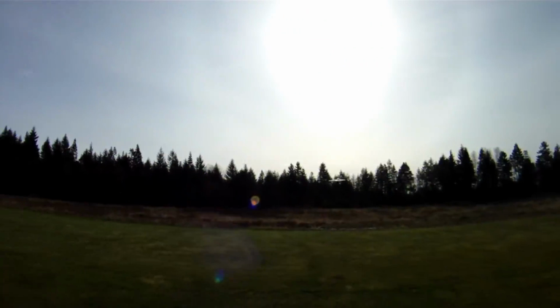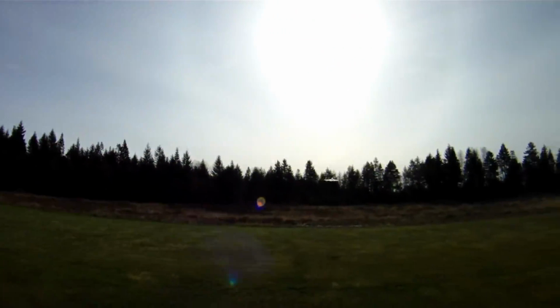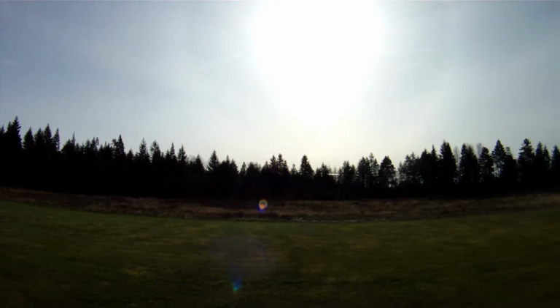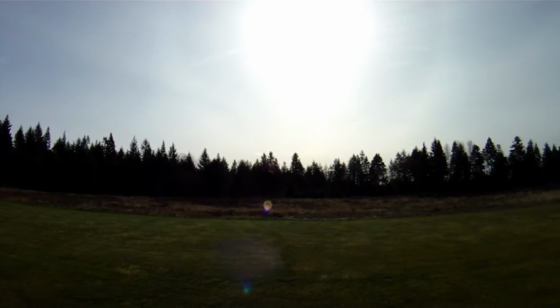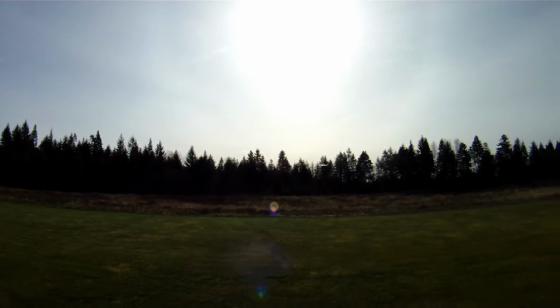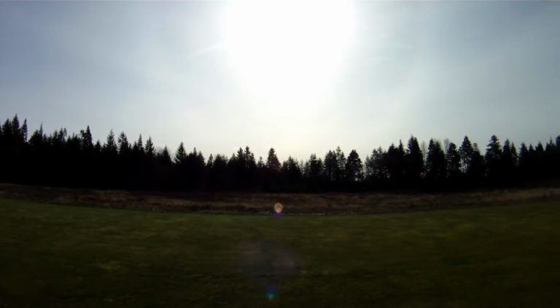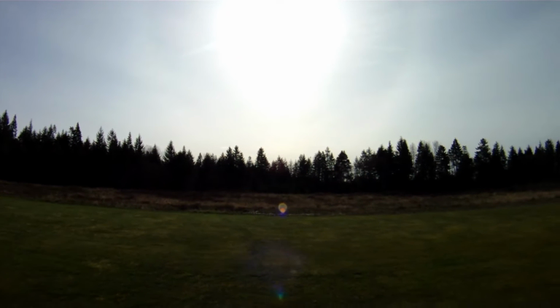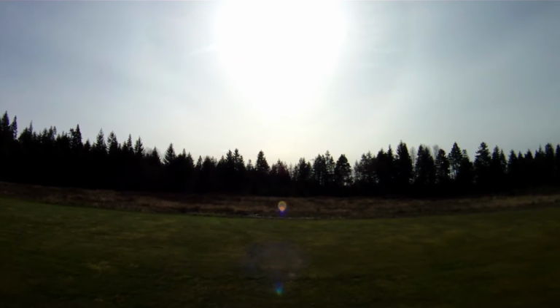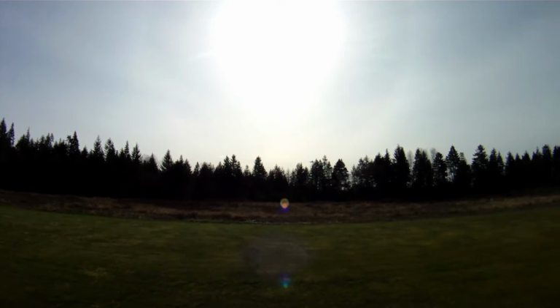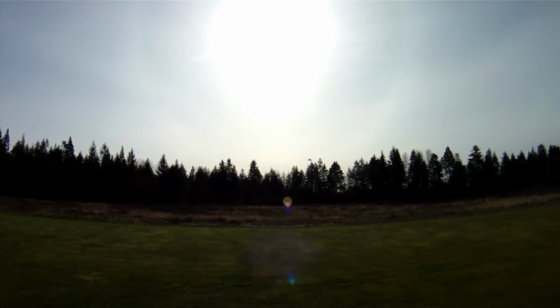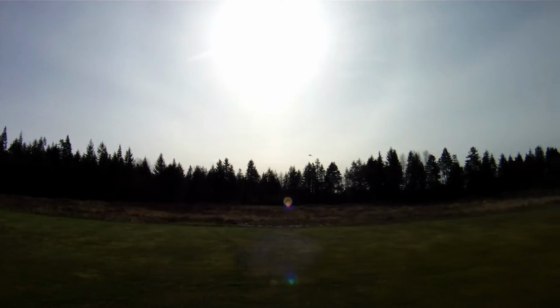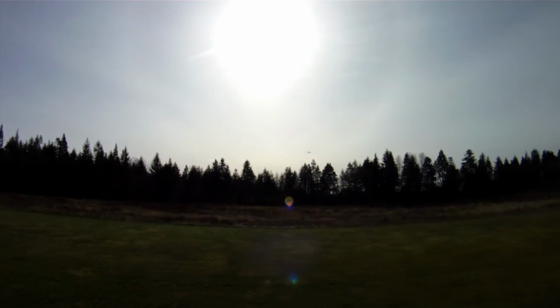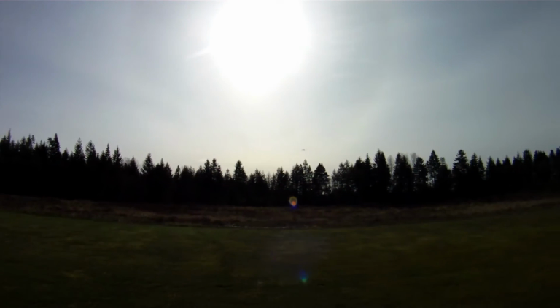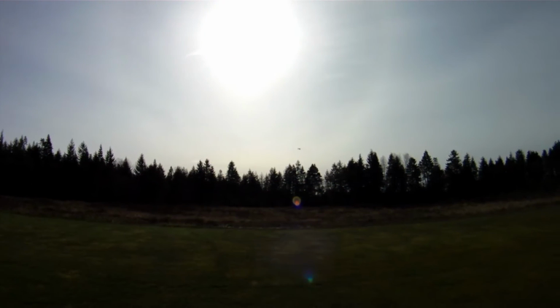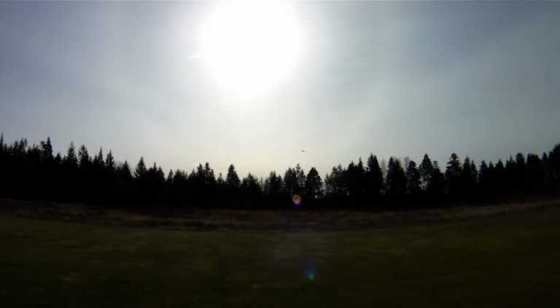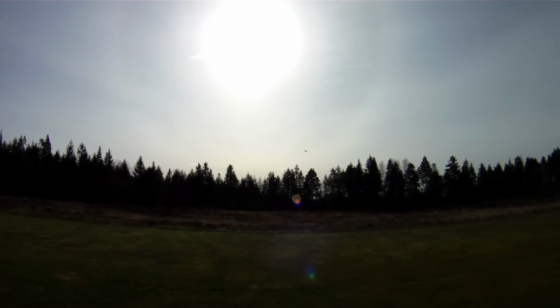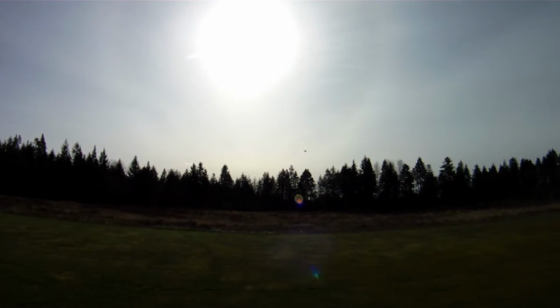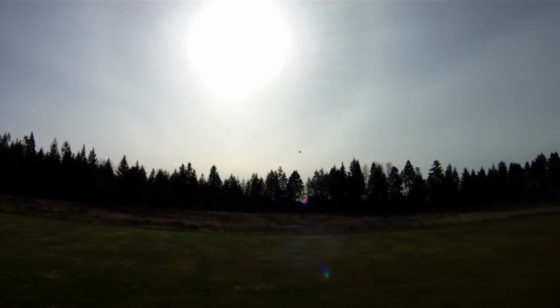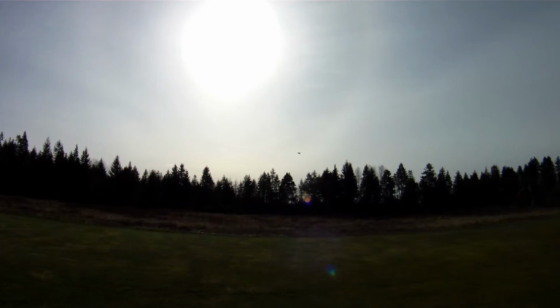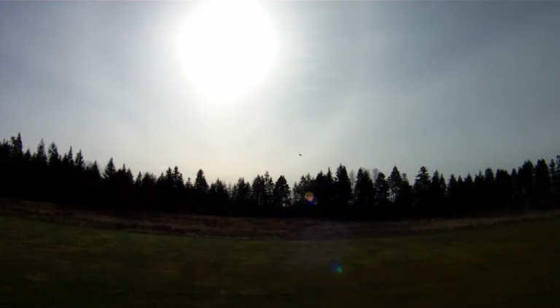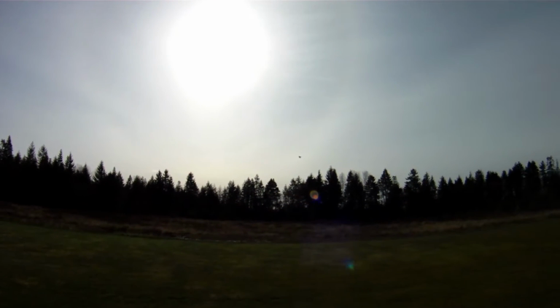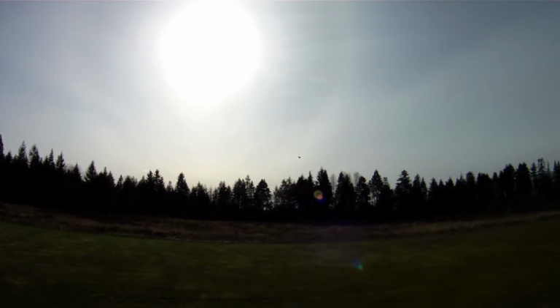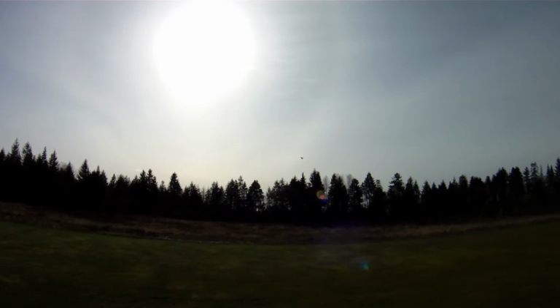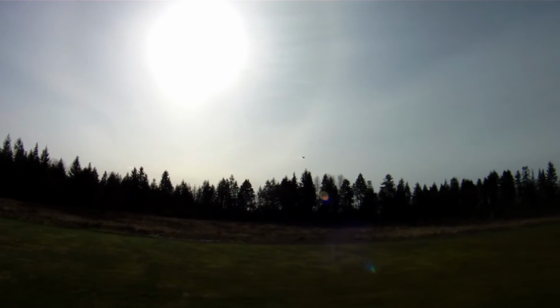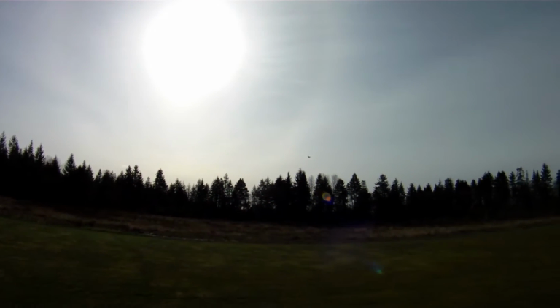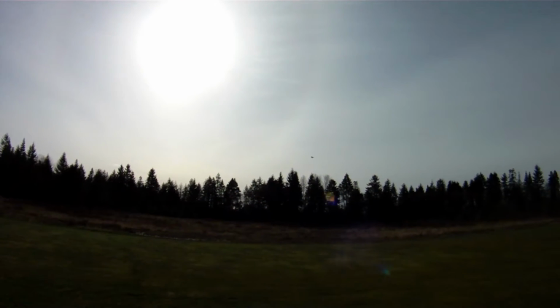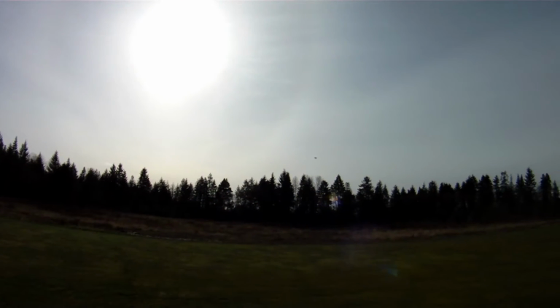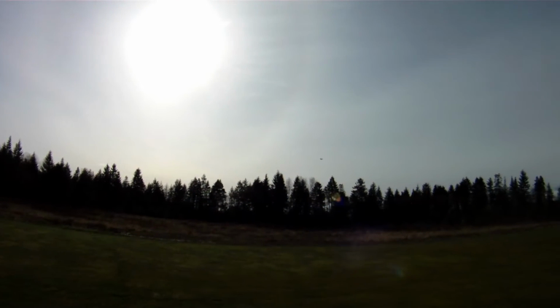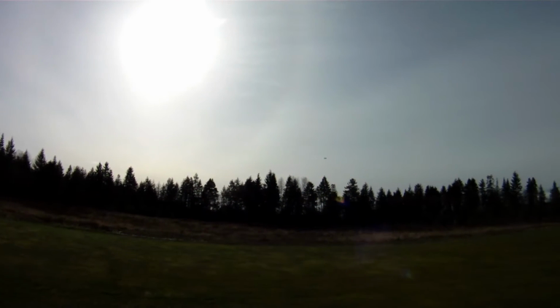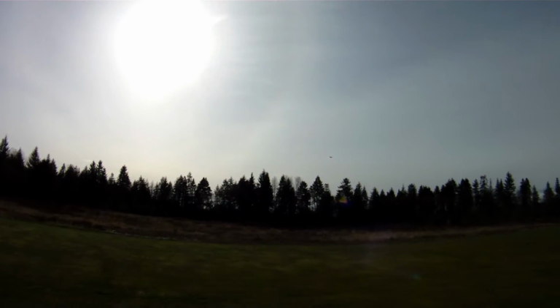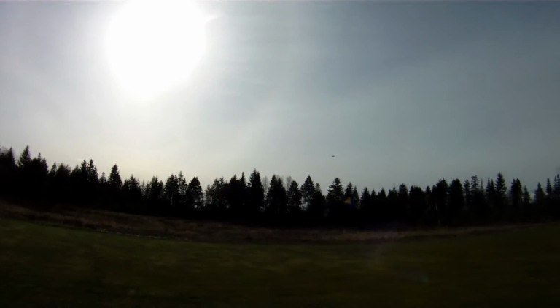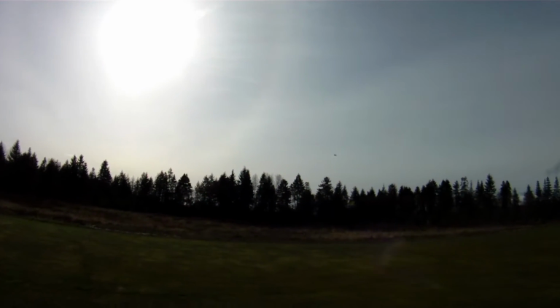It is a bit breezy here today. I'll do my best to get a couple of good passes in.